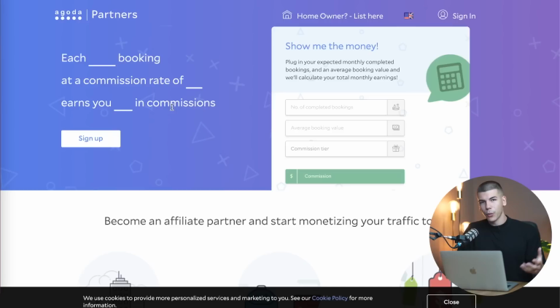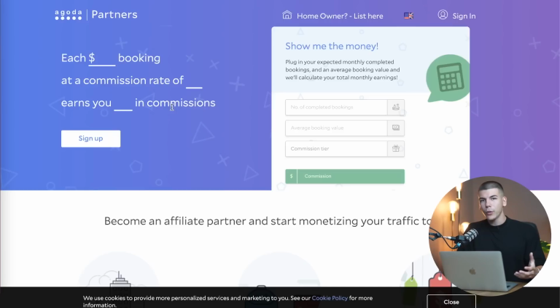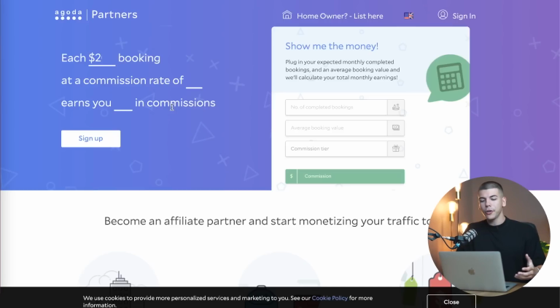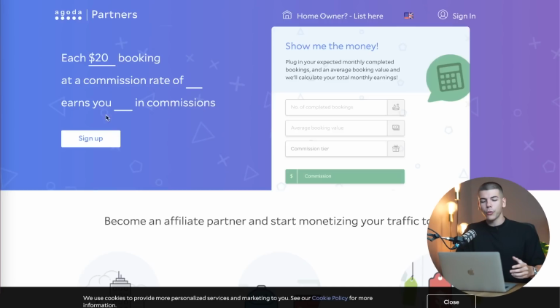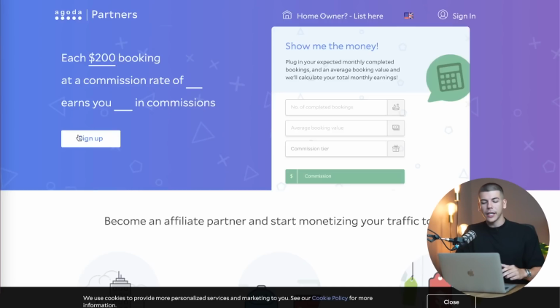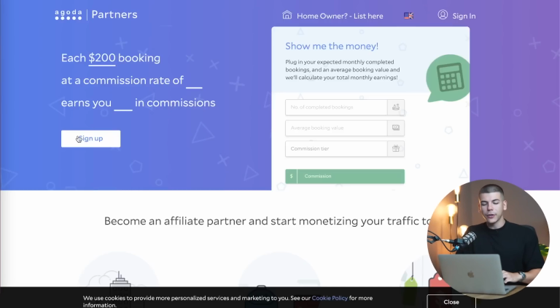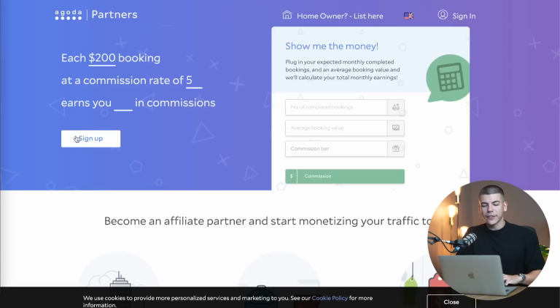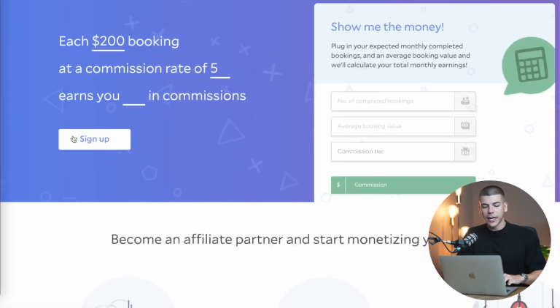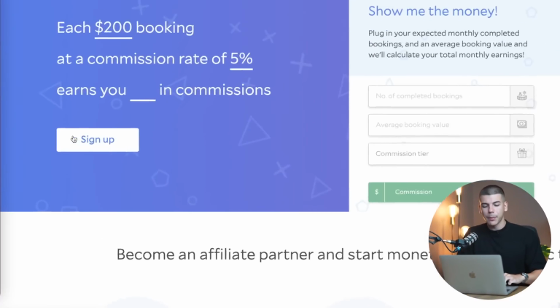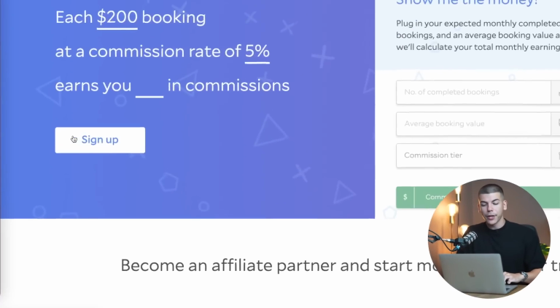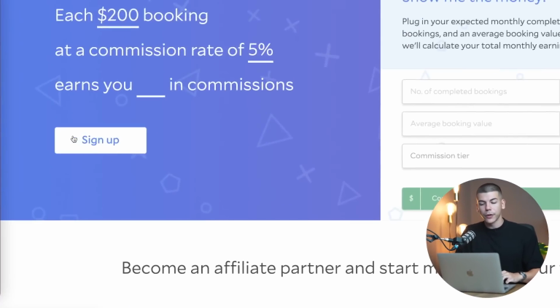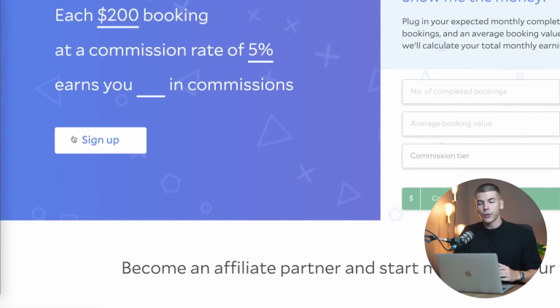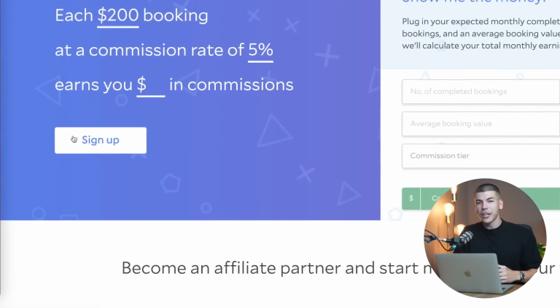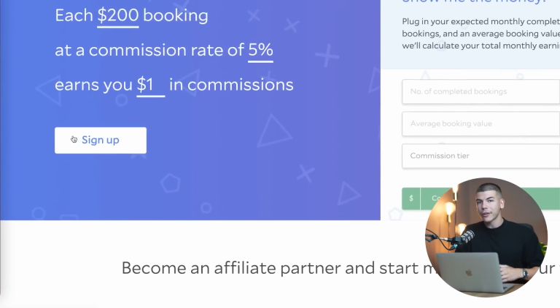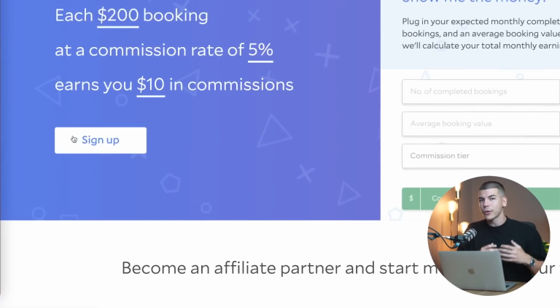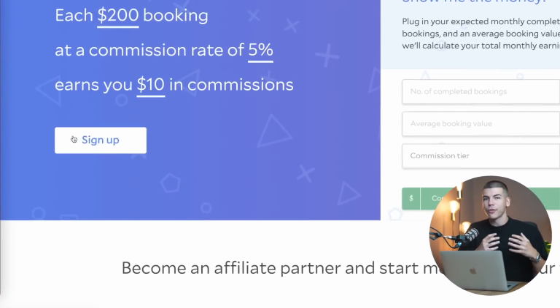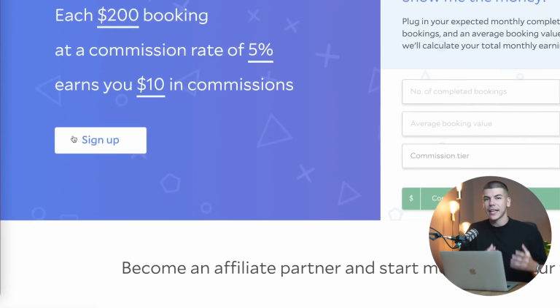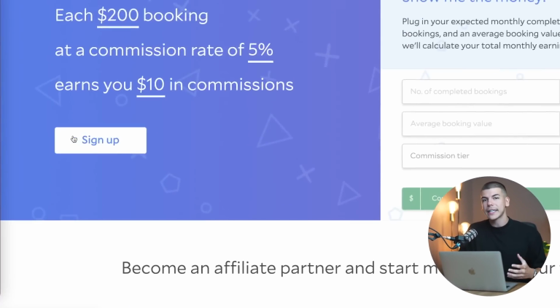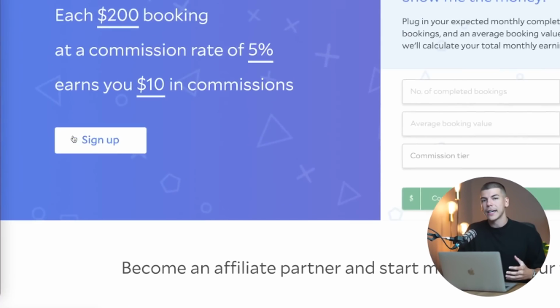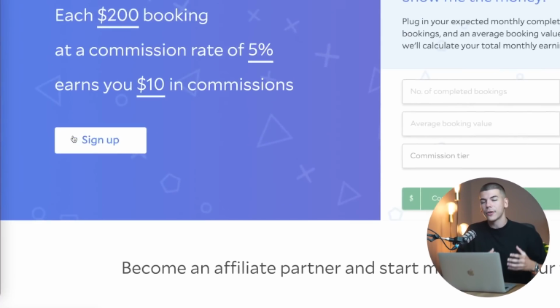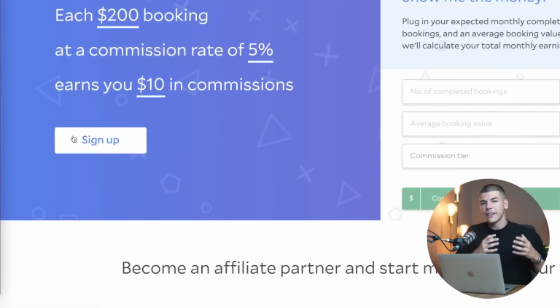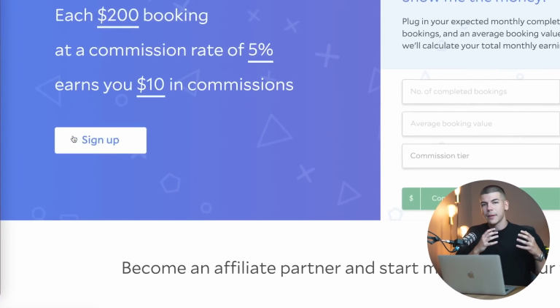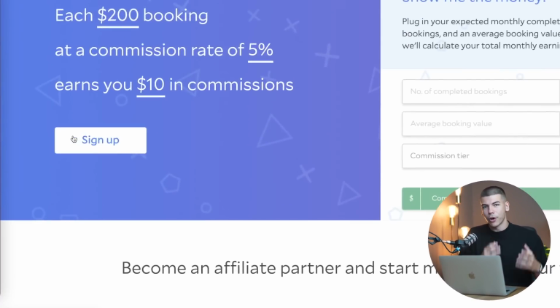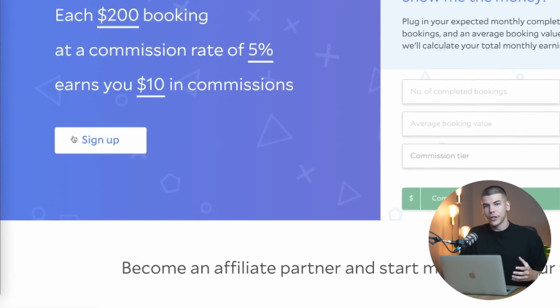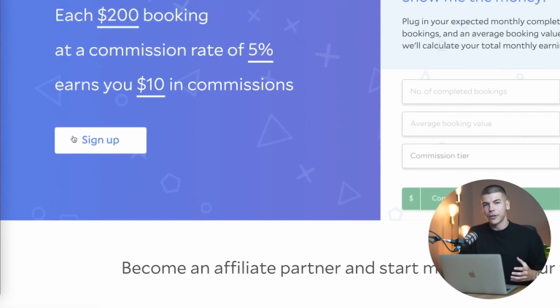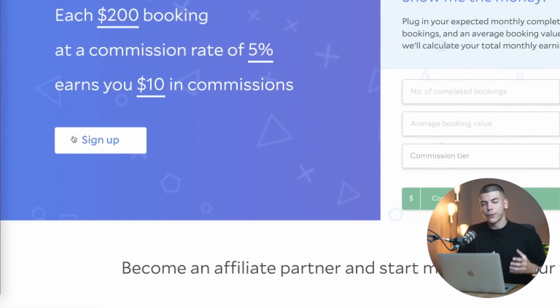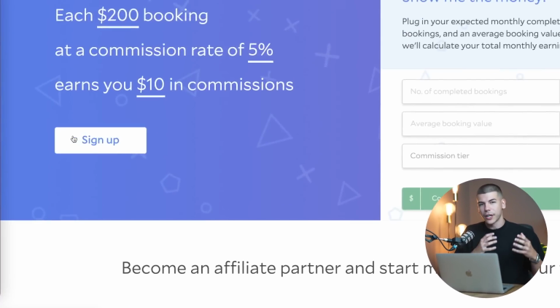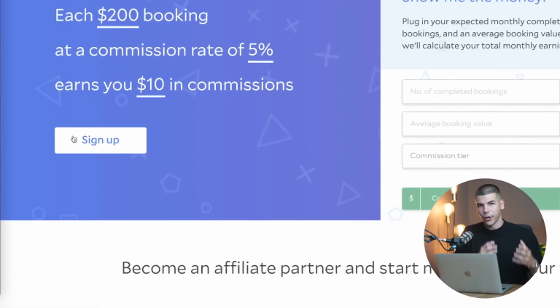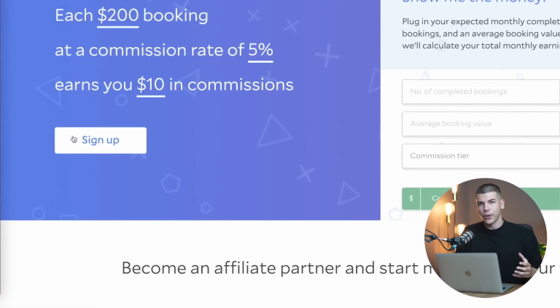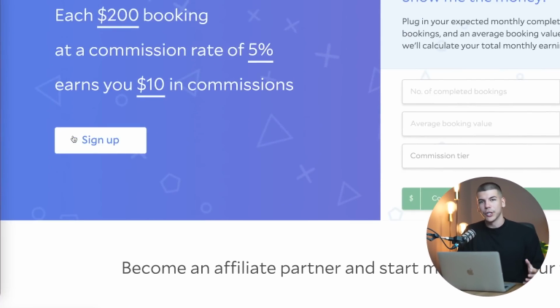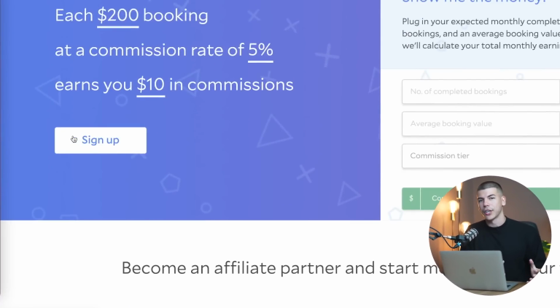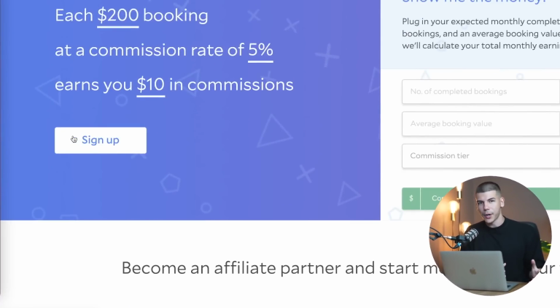So what you want to do is click on the sign up button right over here and create an account as a partner for Agoda.com.